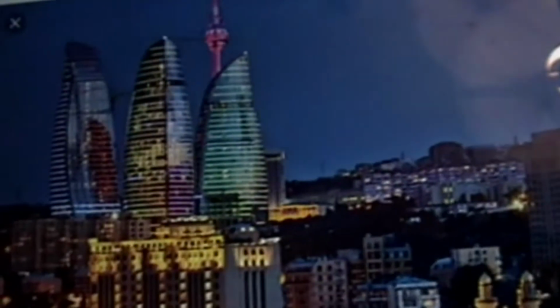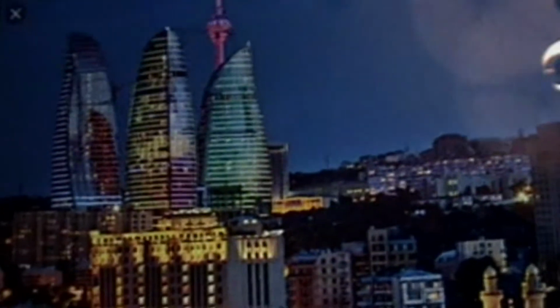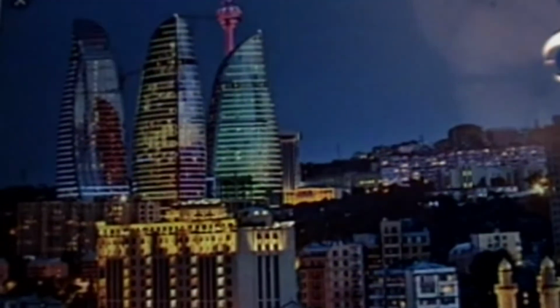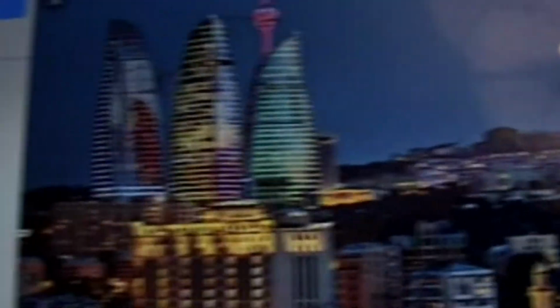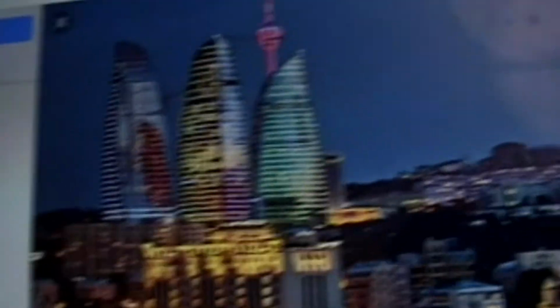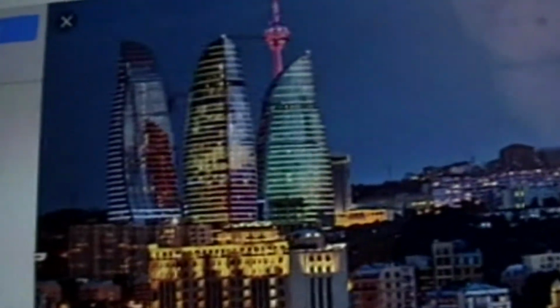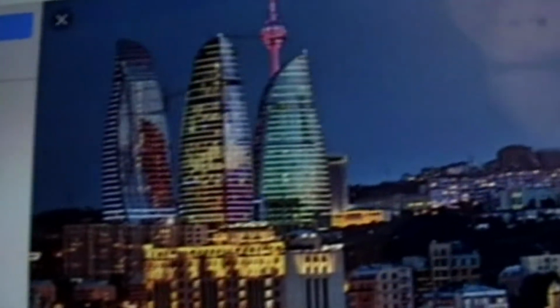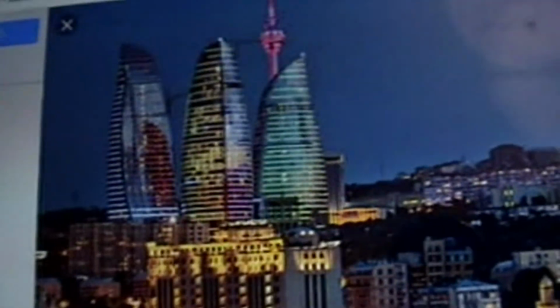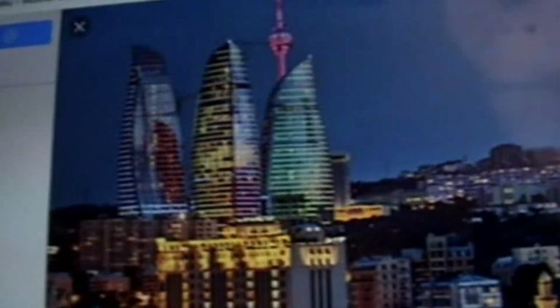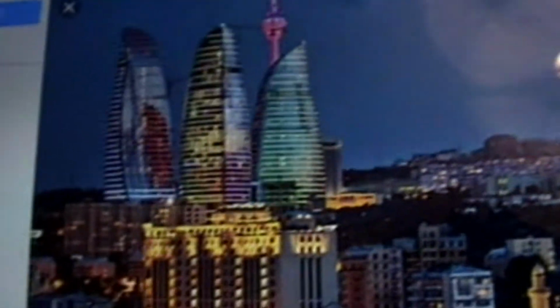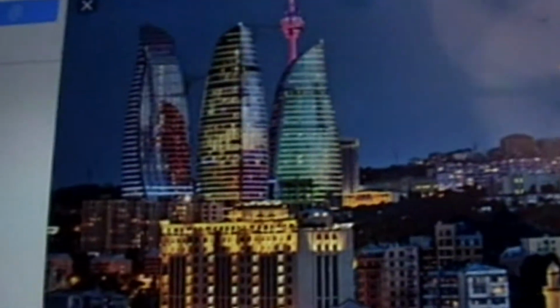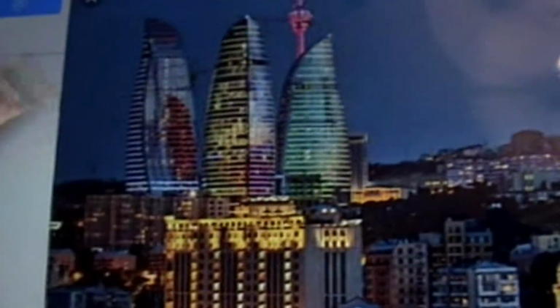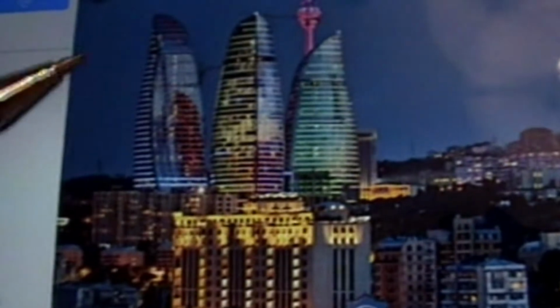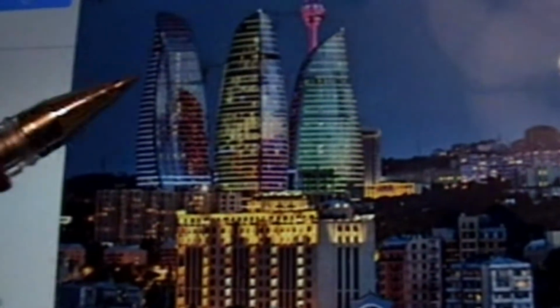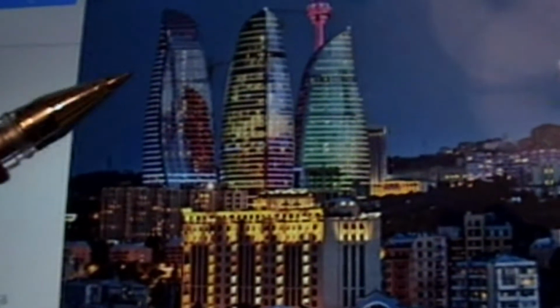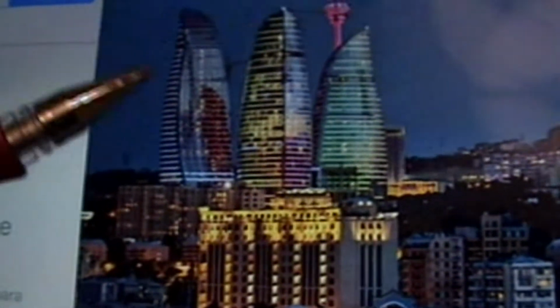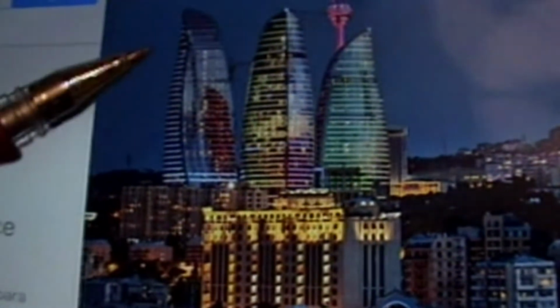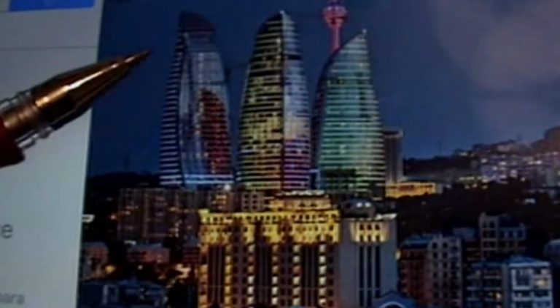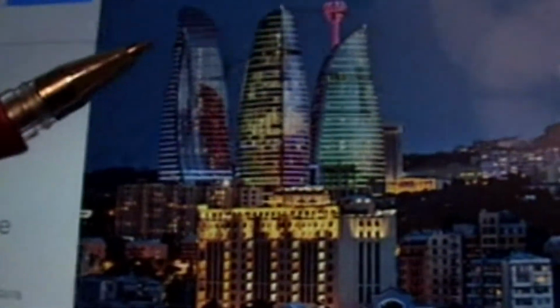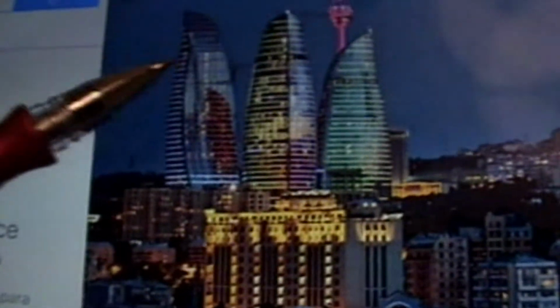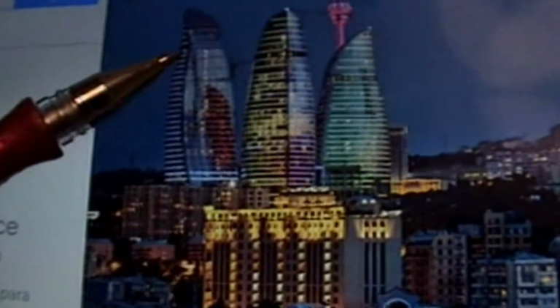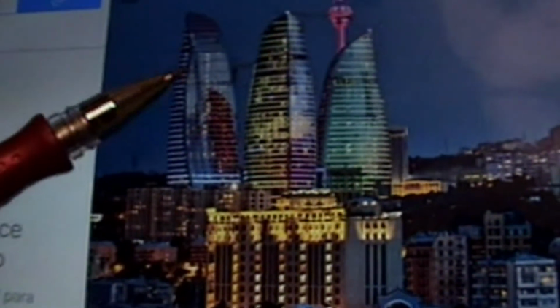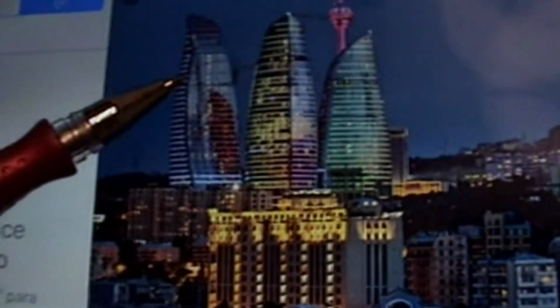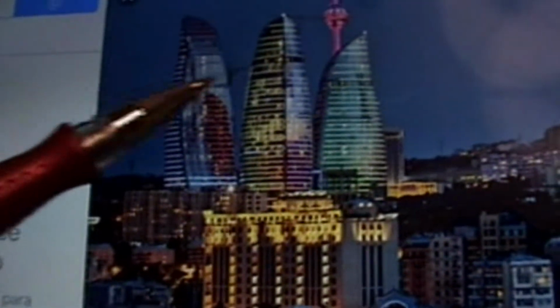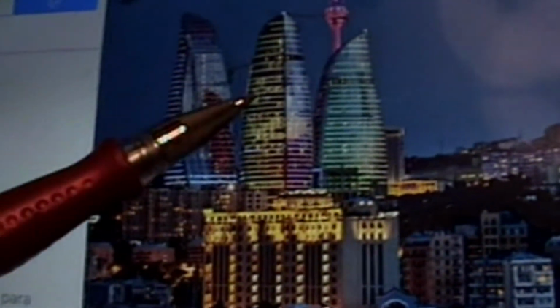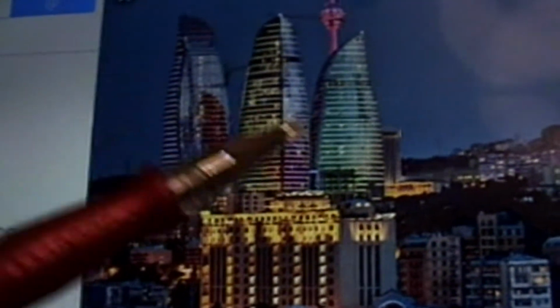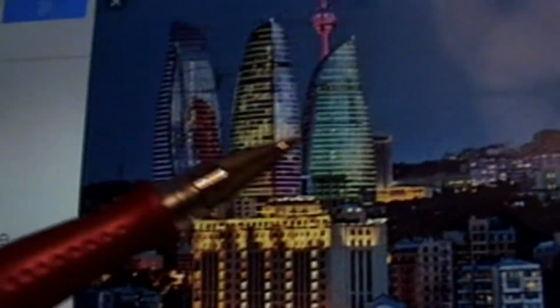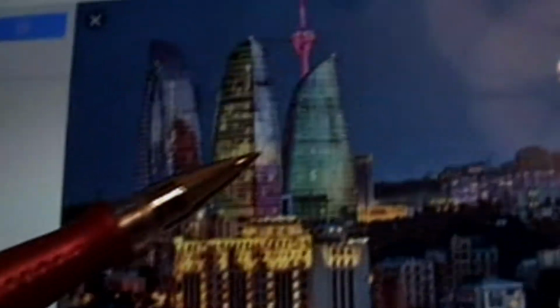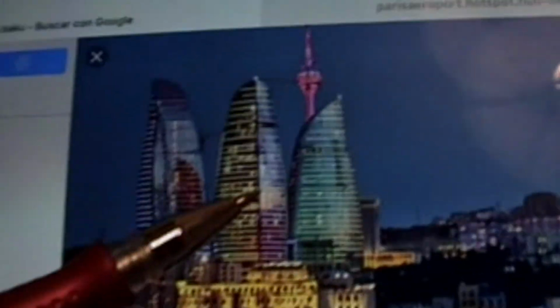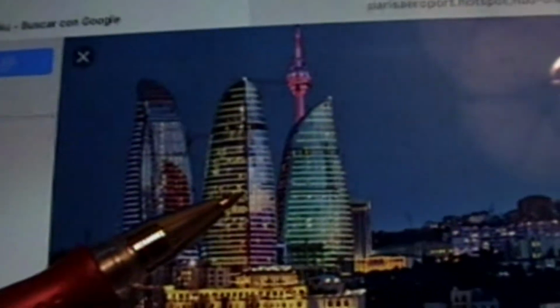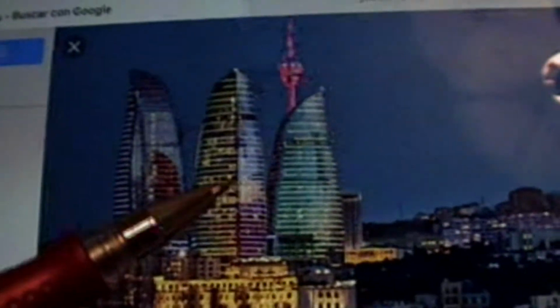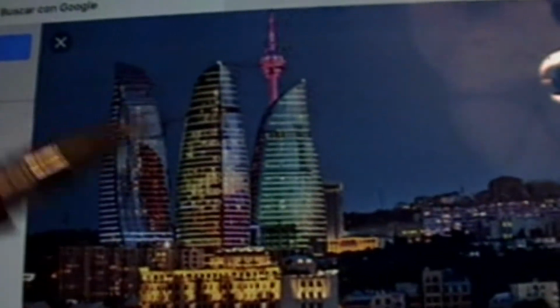Cuando fuimos, vimos las Torres Llama. Son varias torres — son tres: una, dos y tres. Las Torres Llama.